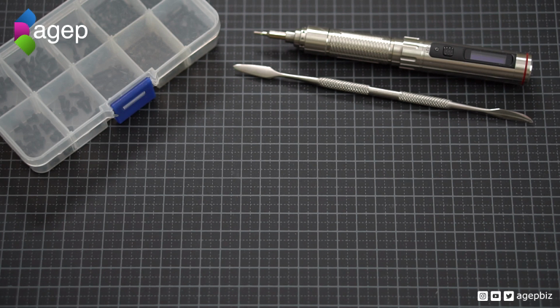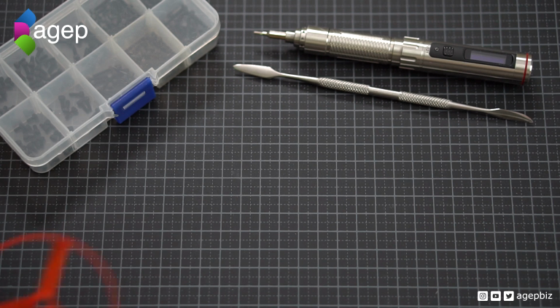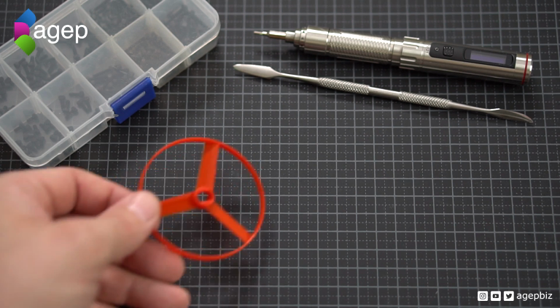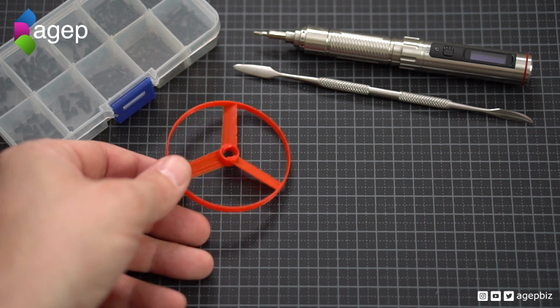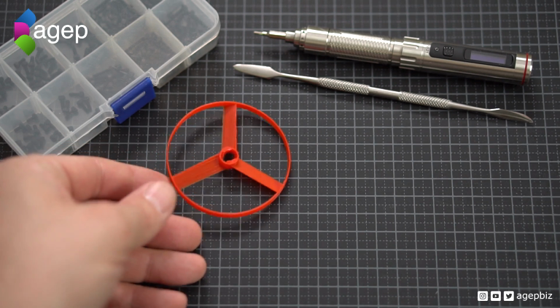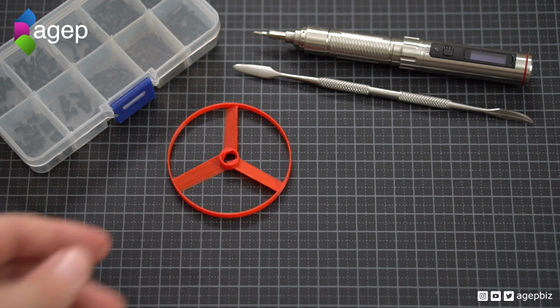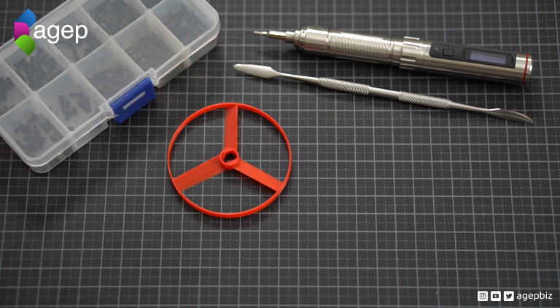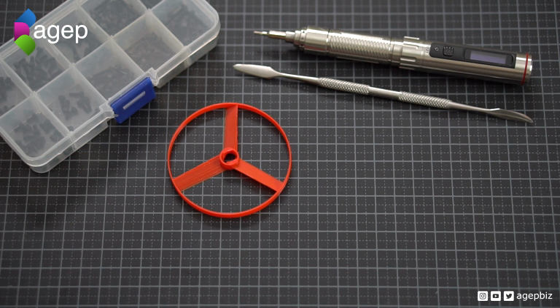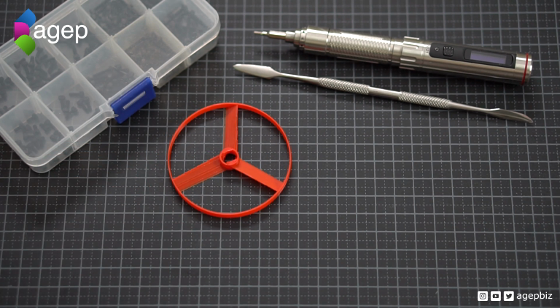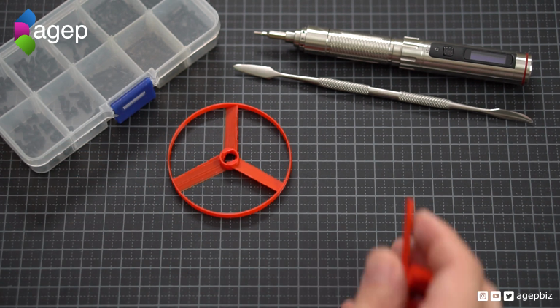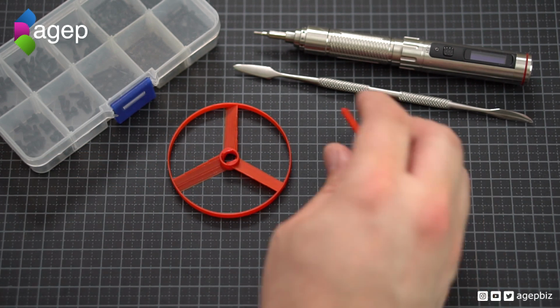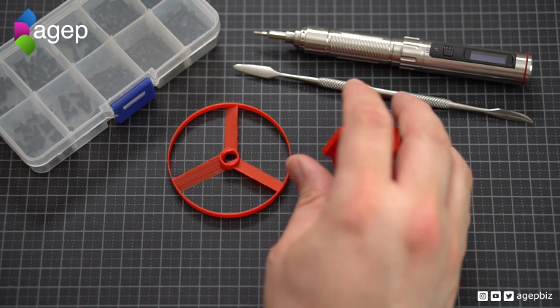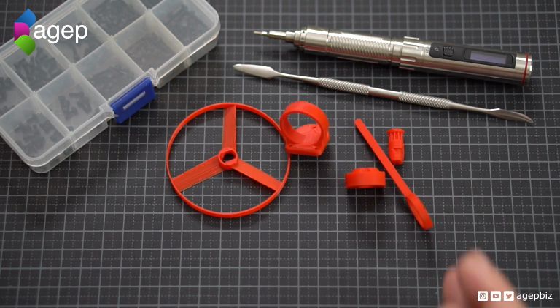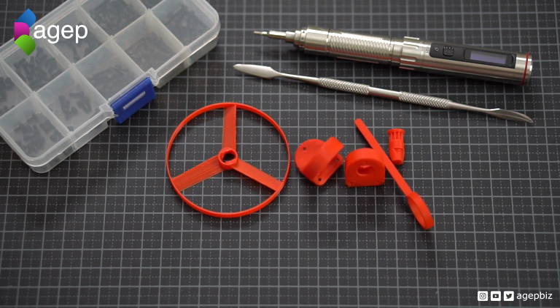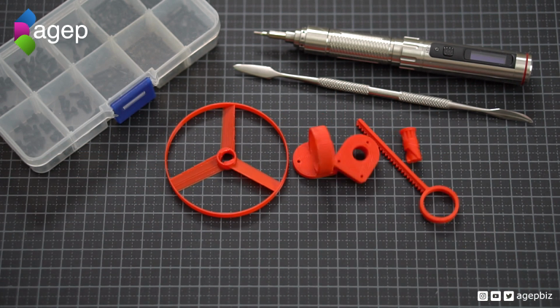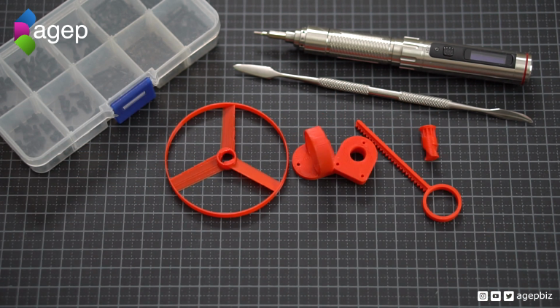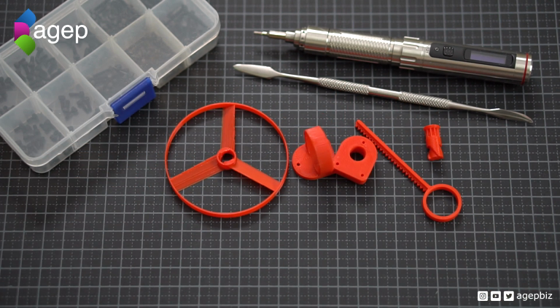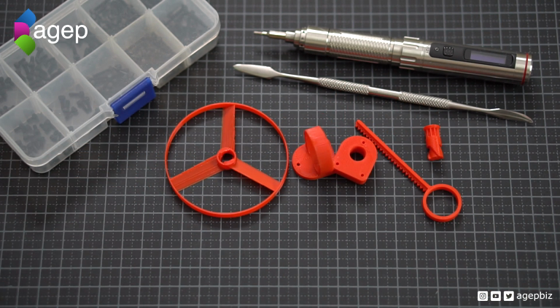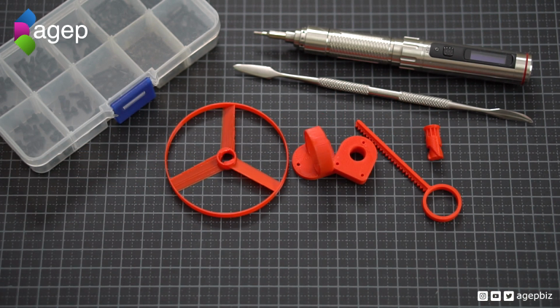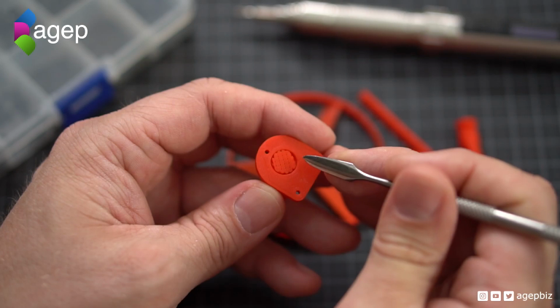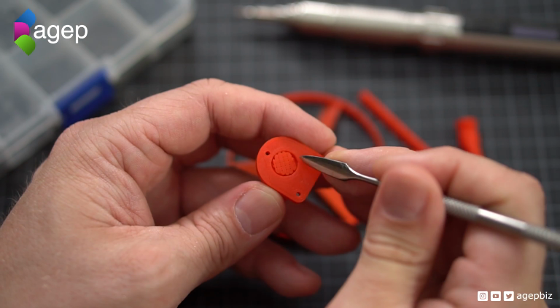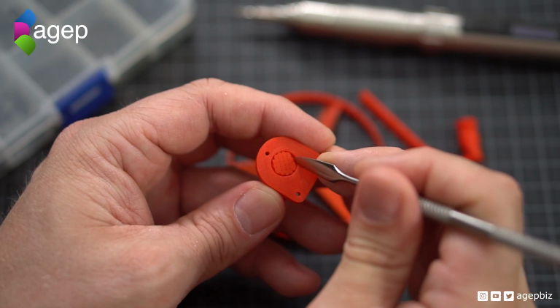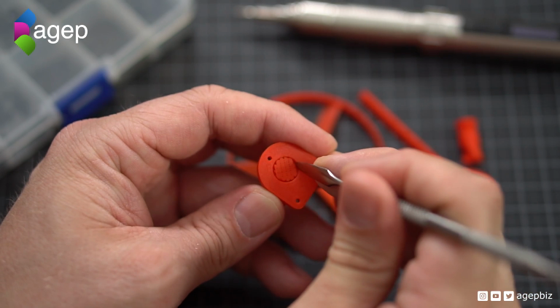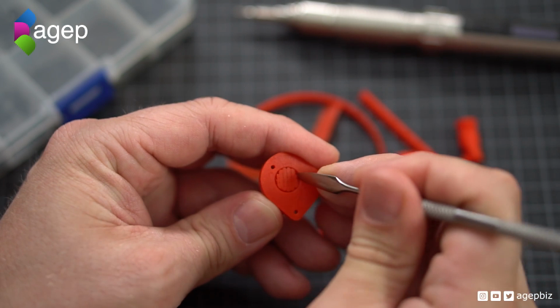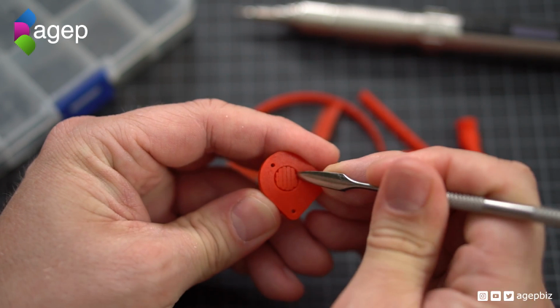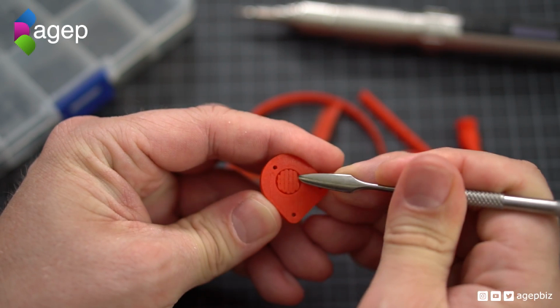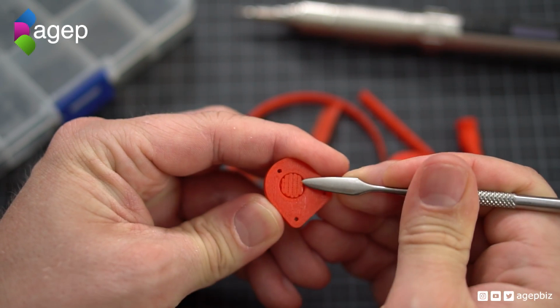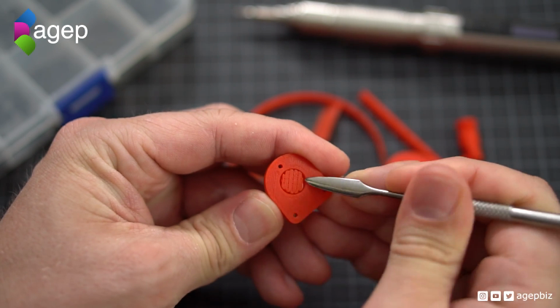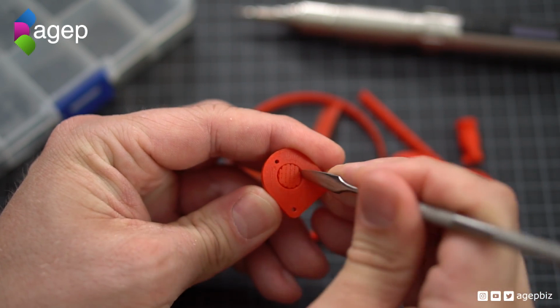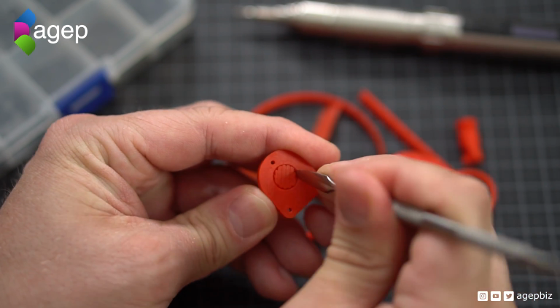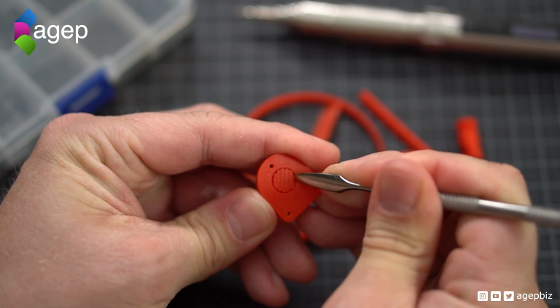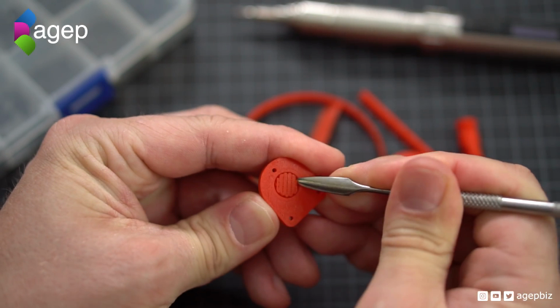Here is the assembling of all the 3D printed parts for this project. Only one part was printed with support structures.